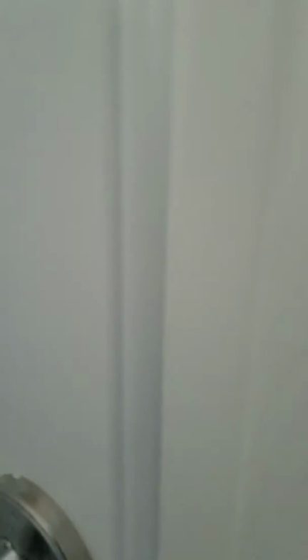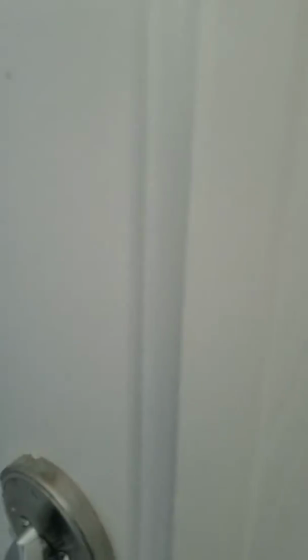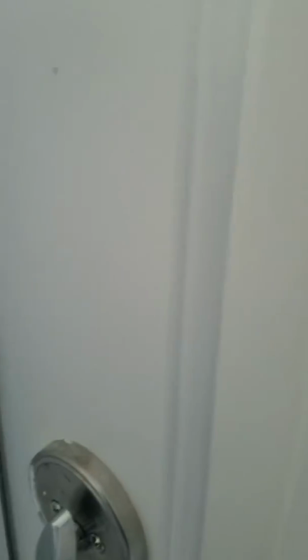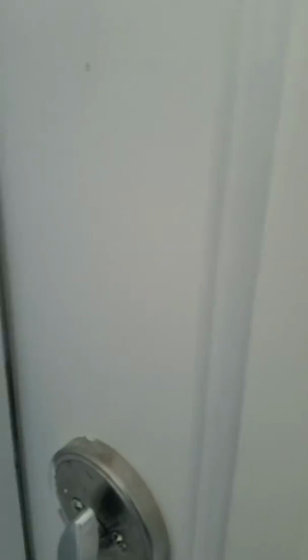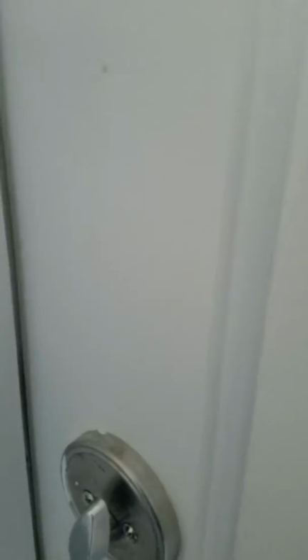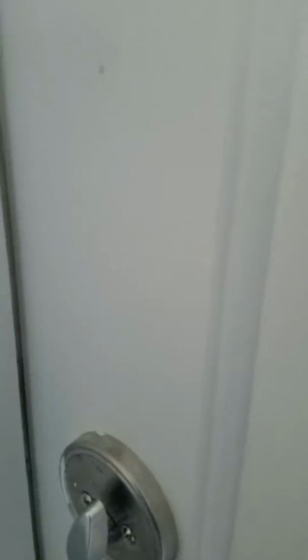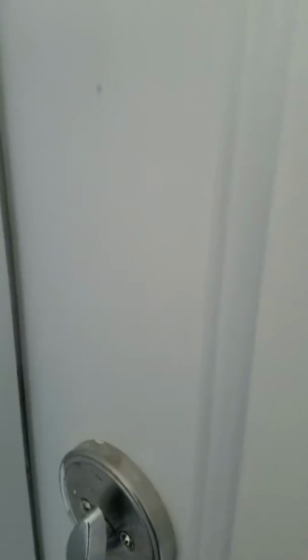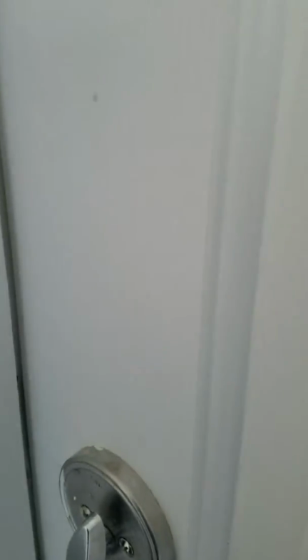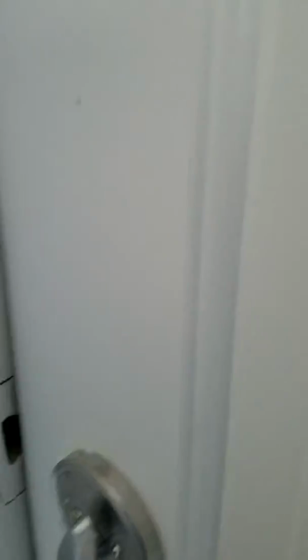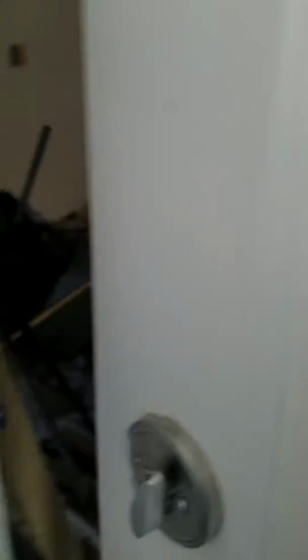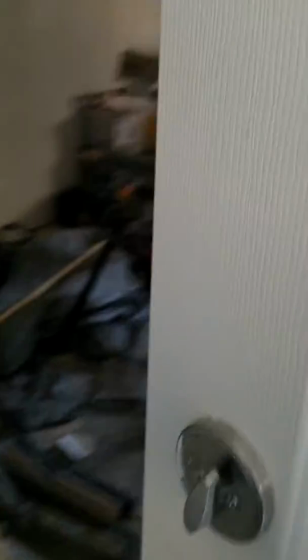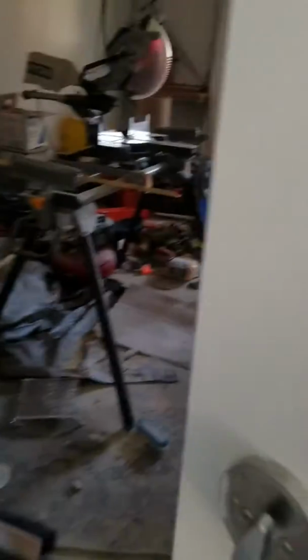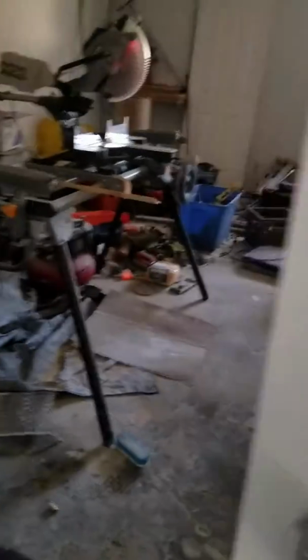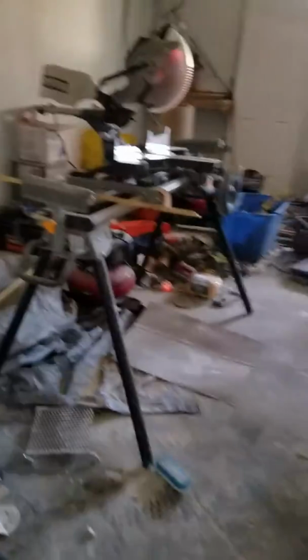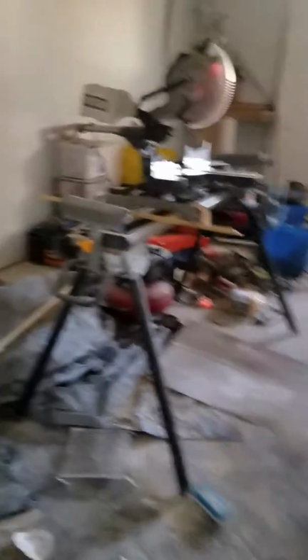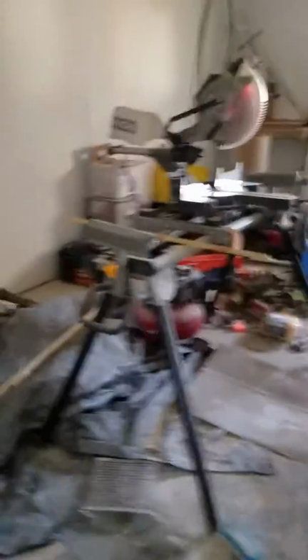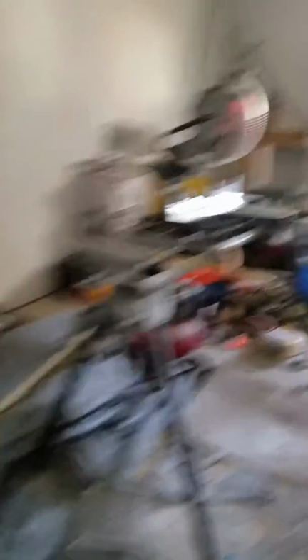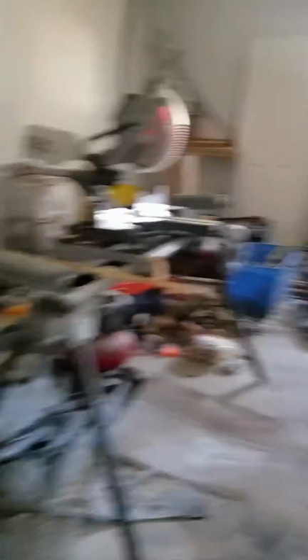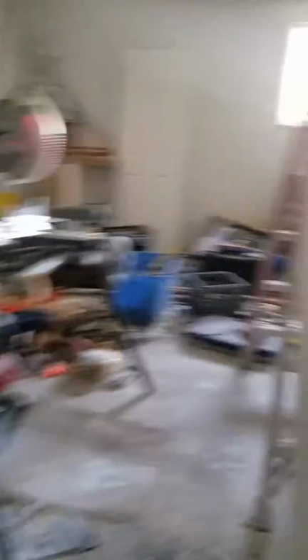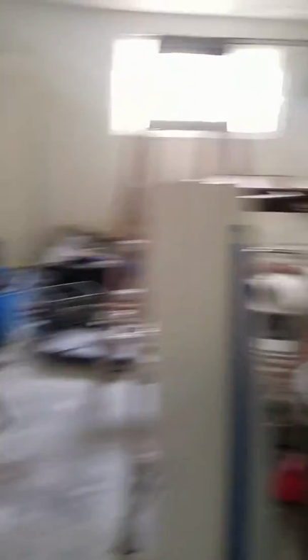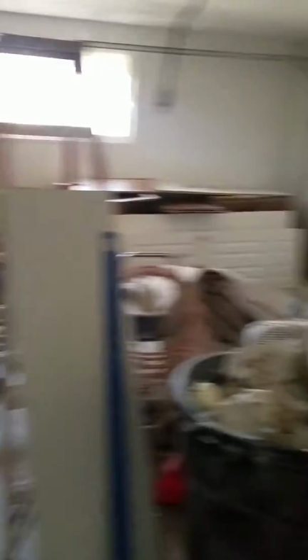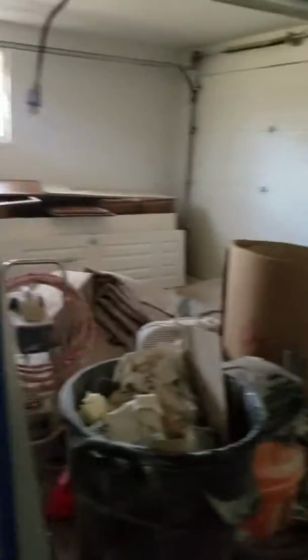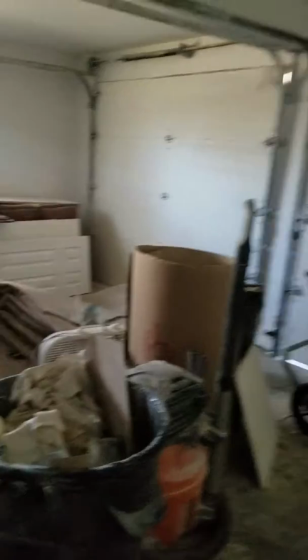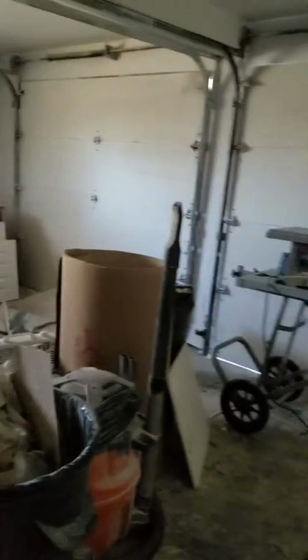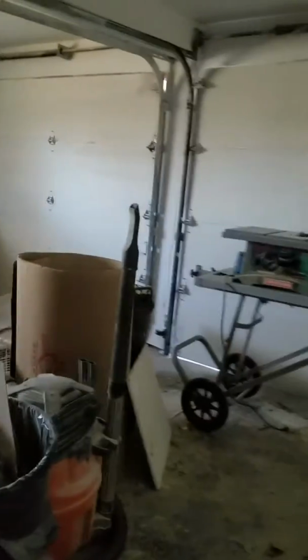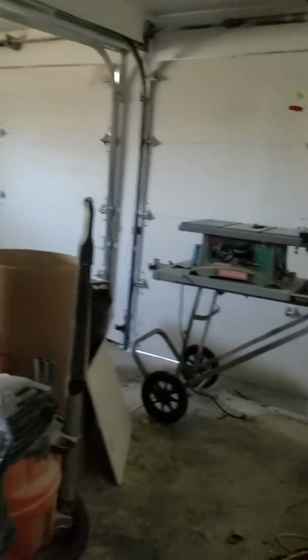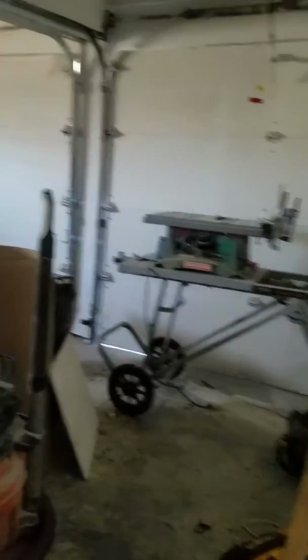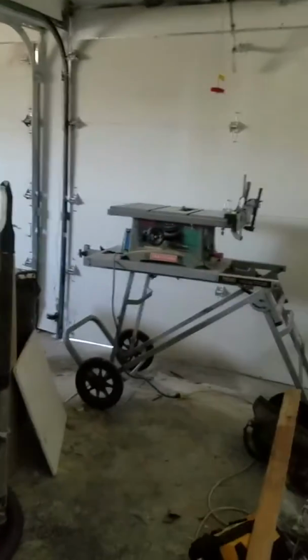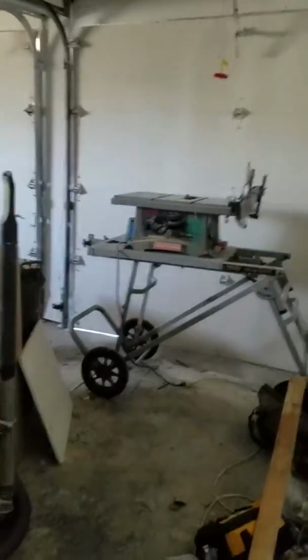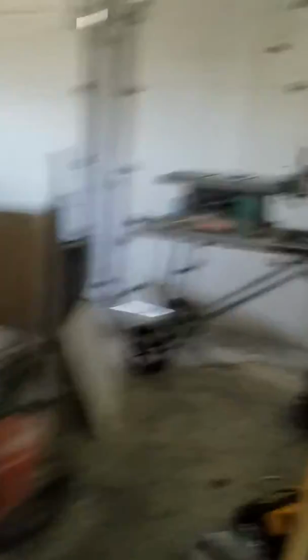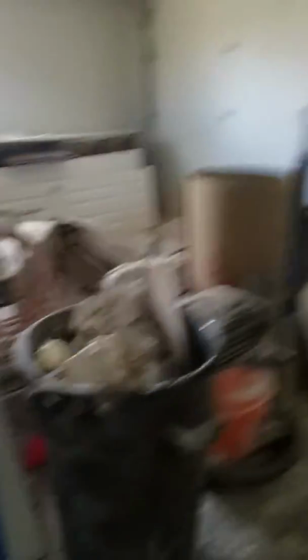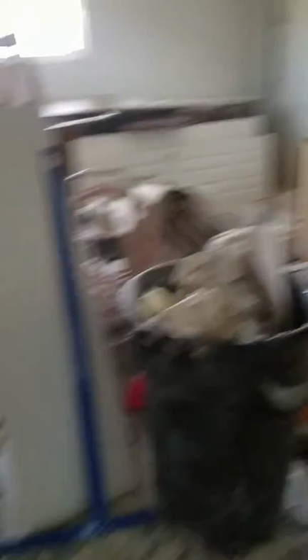It's locked in. There's the garage-y. Cool.